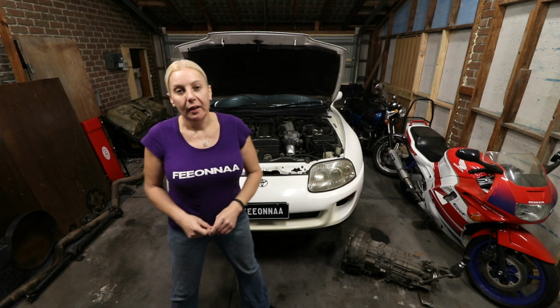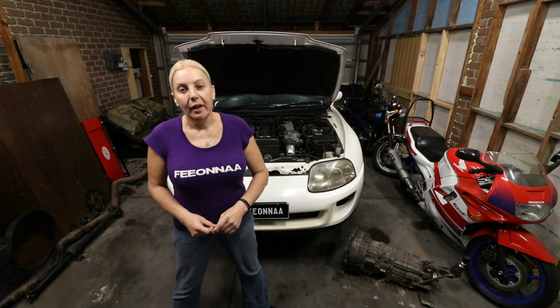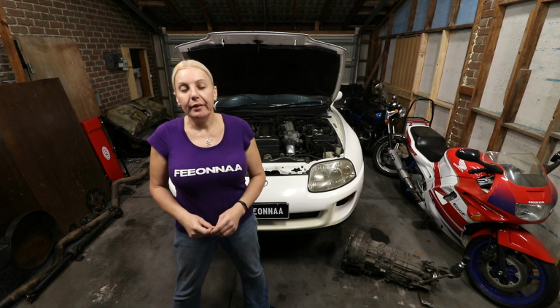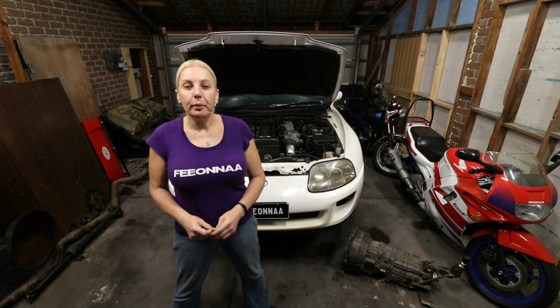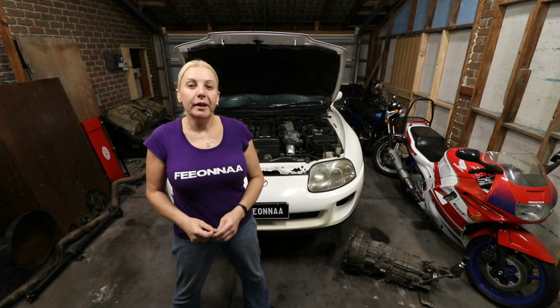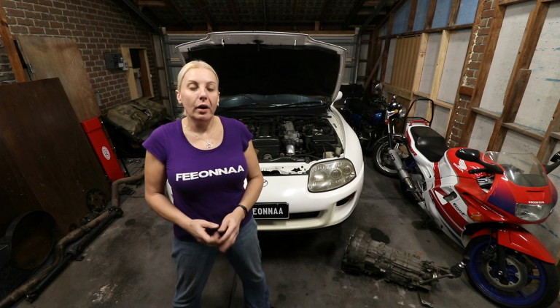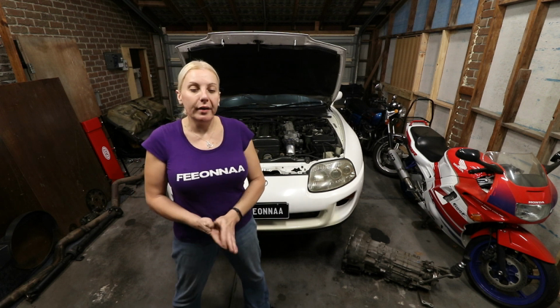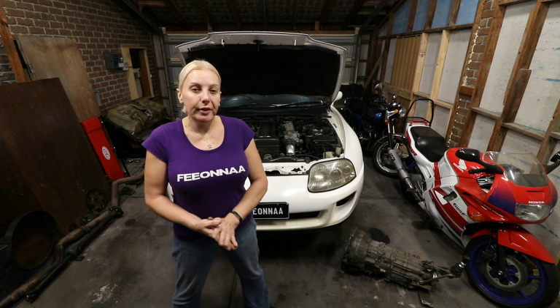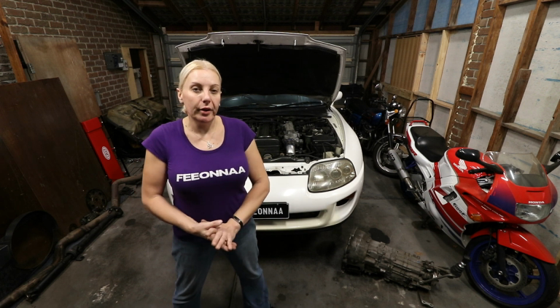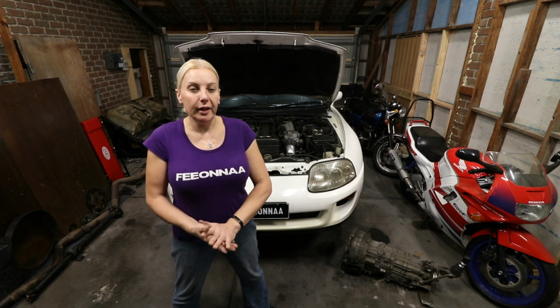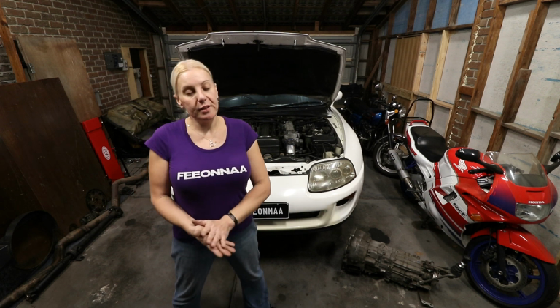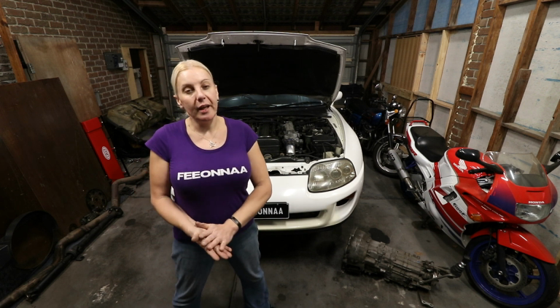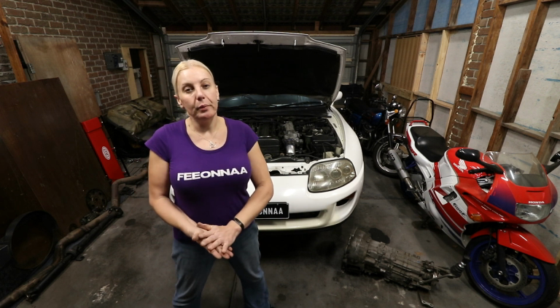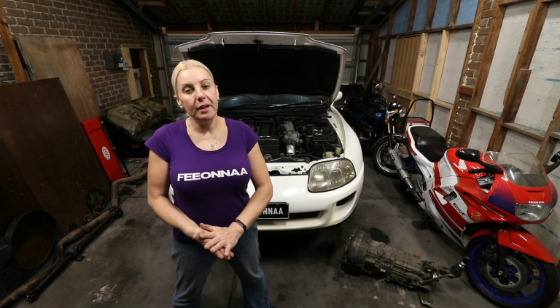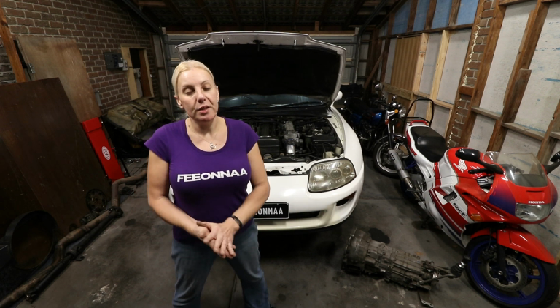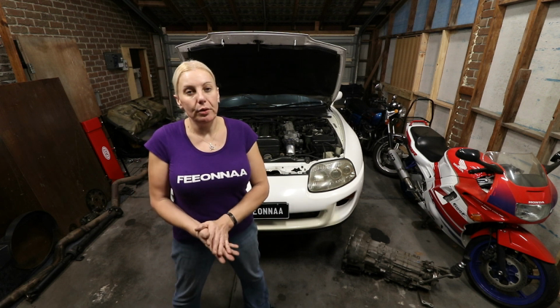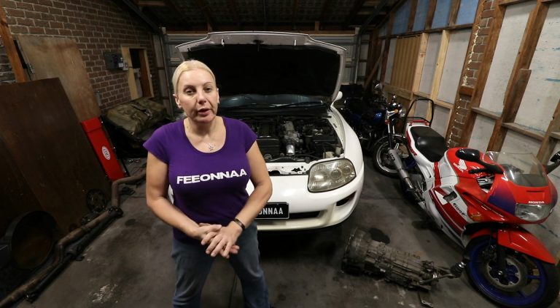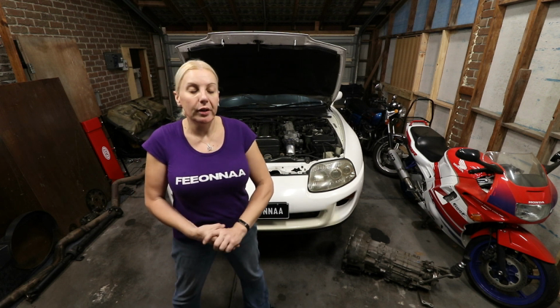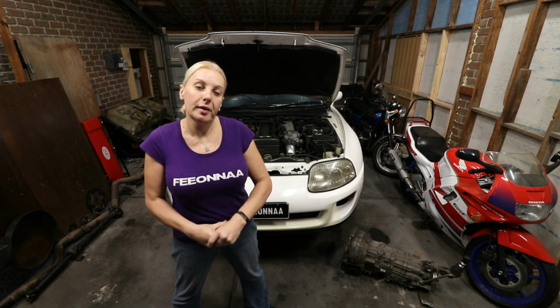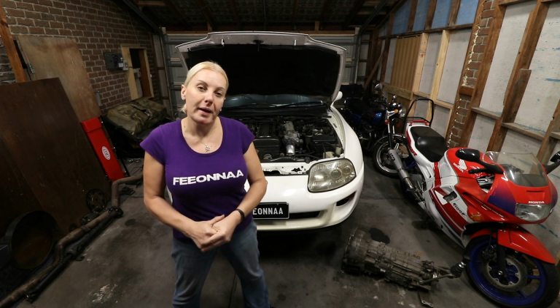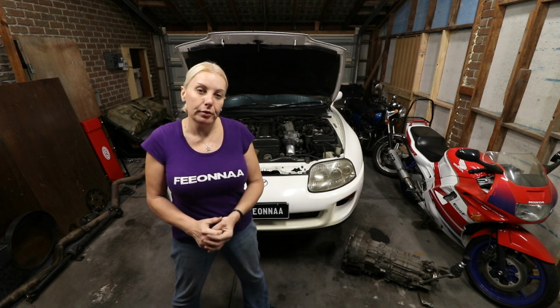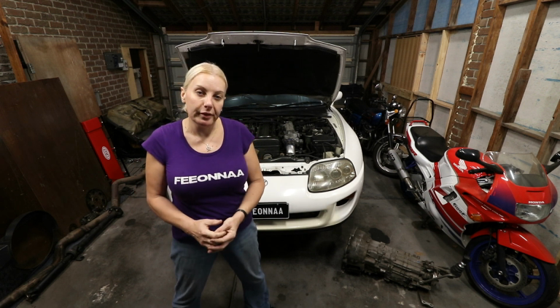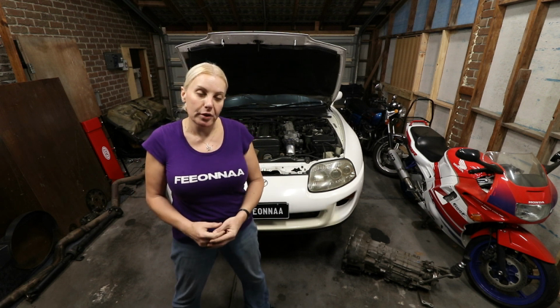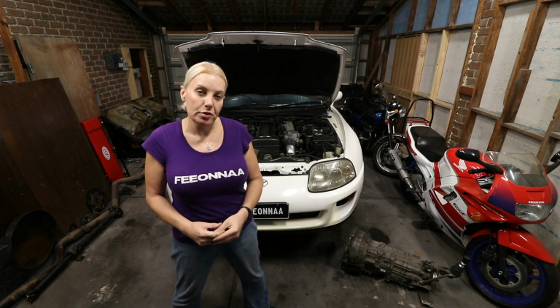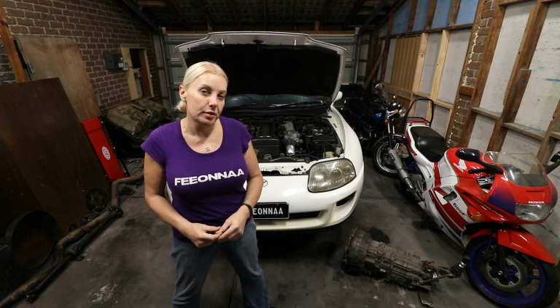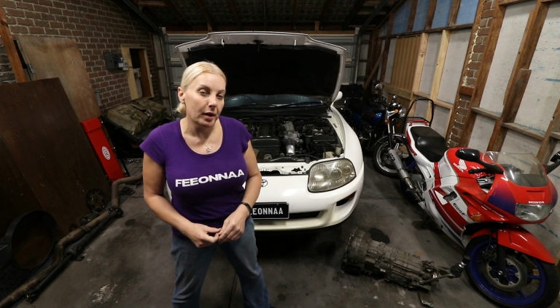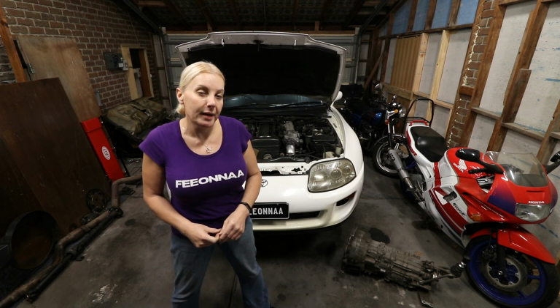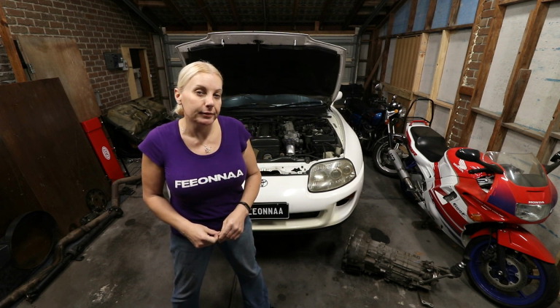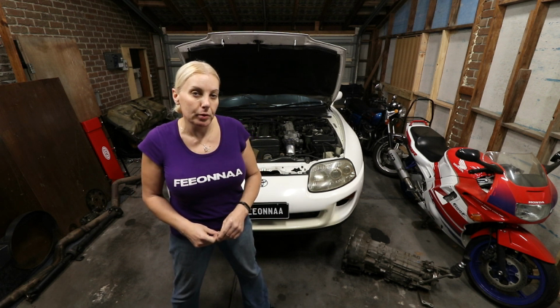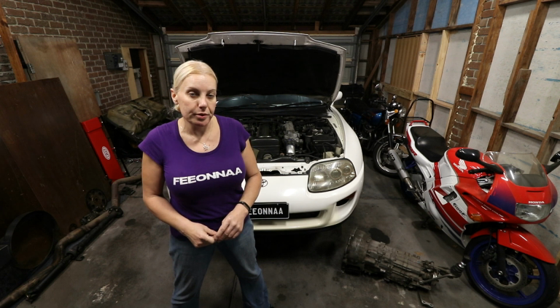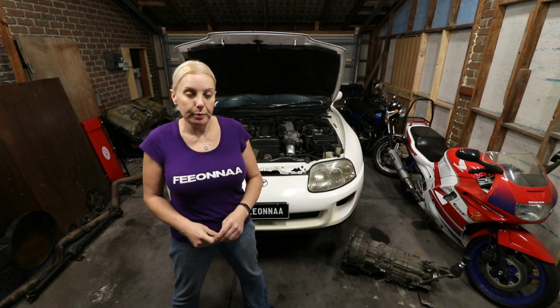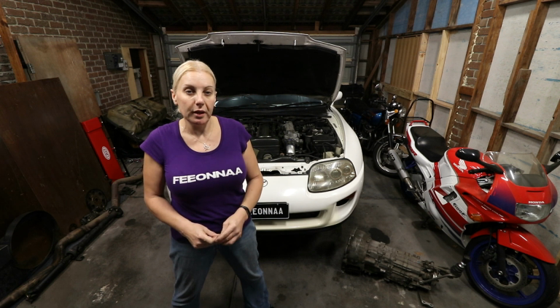Hi everyone, I'm Fiona. Today we continue working on the manual conversion to my Mark 4 Supra.